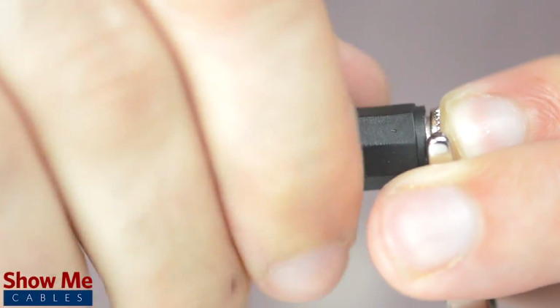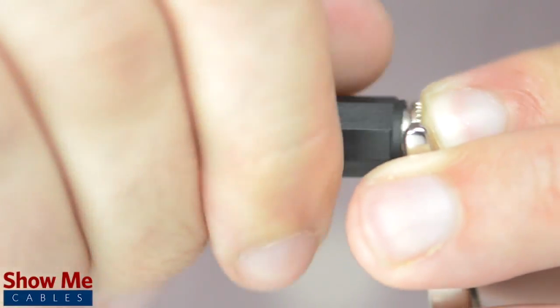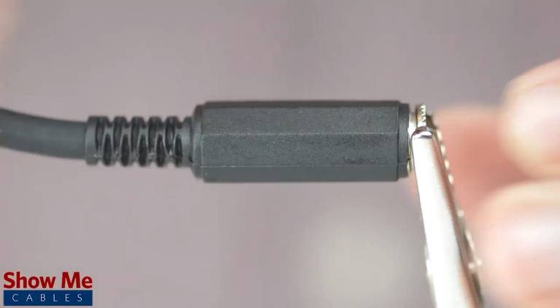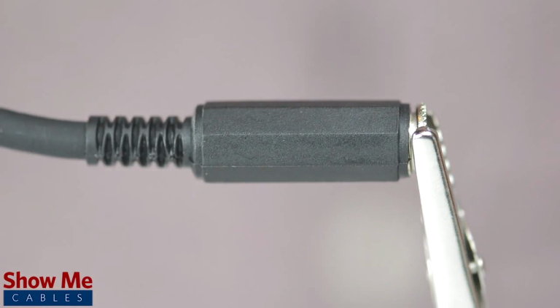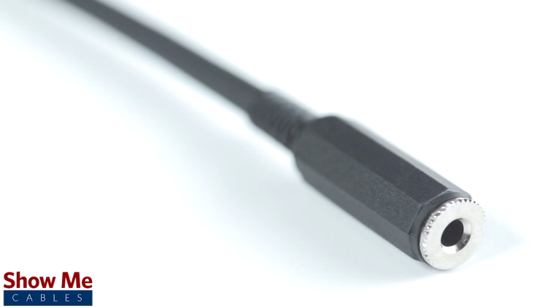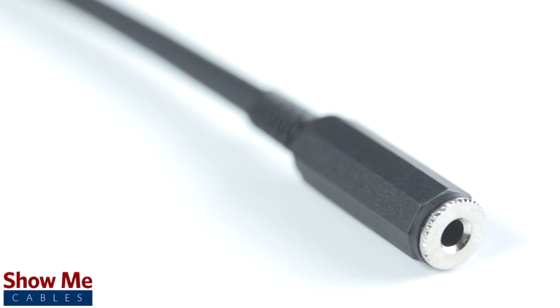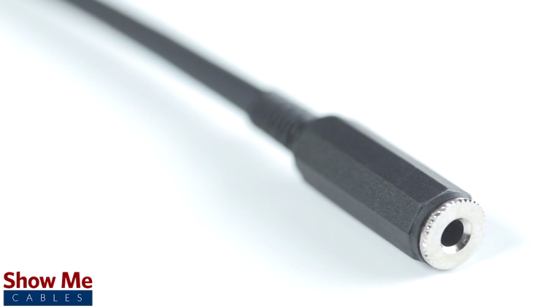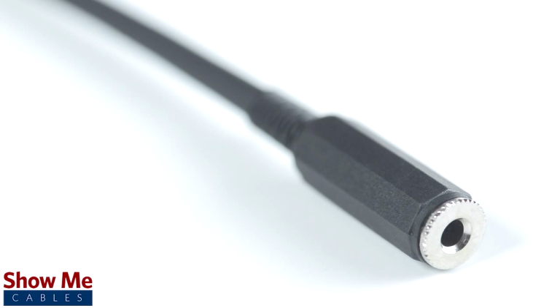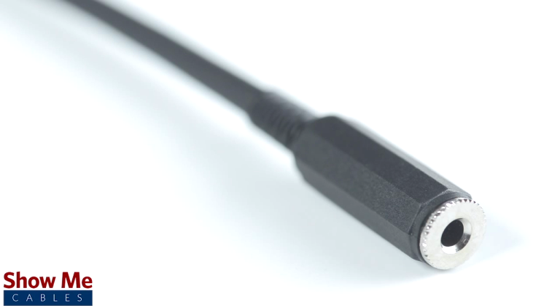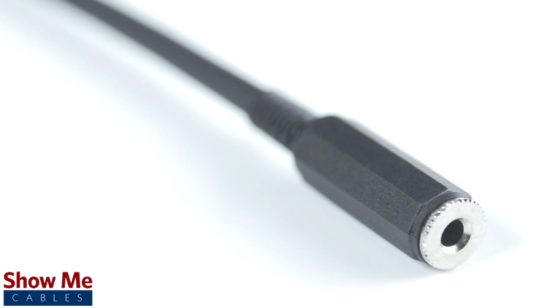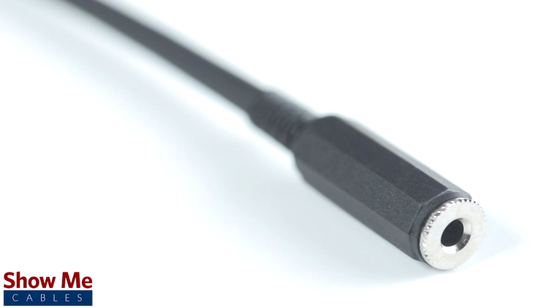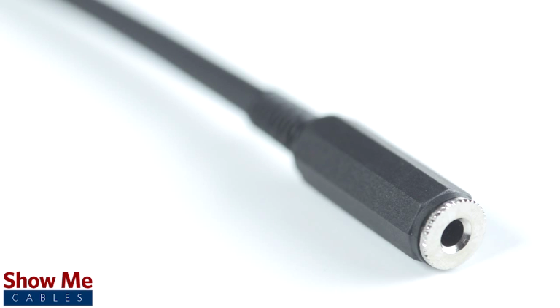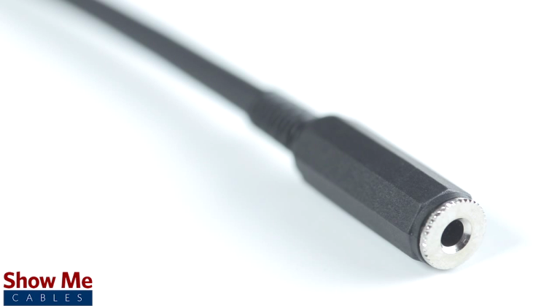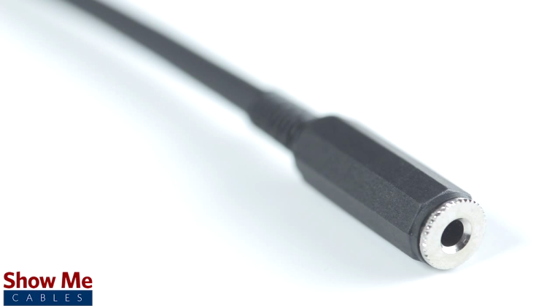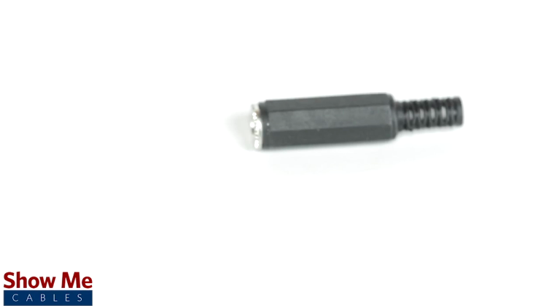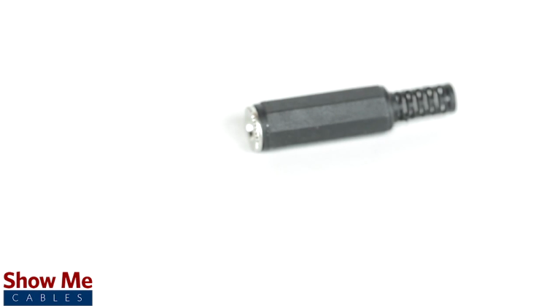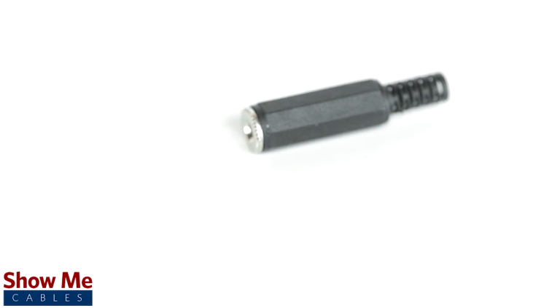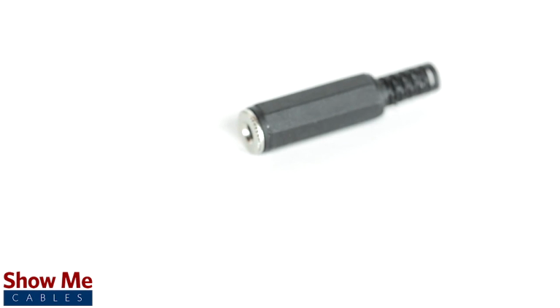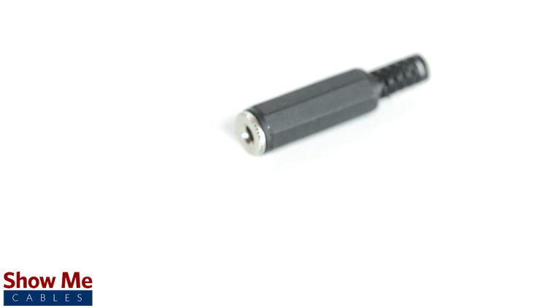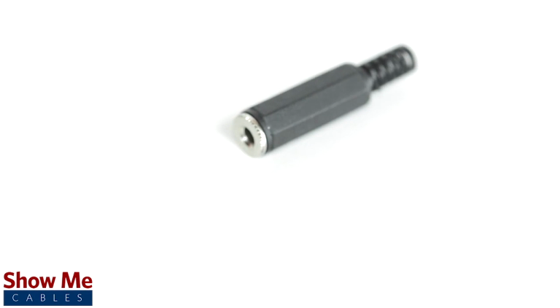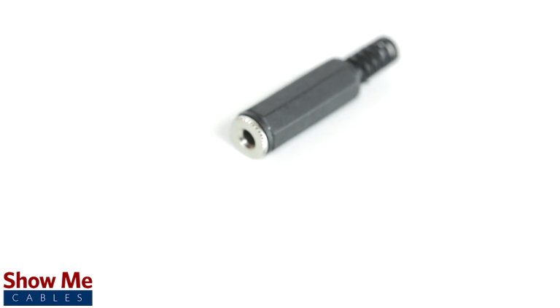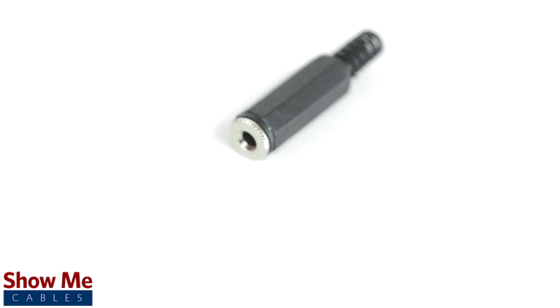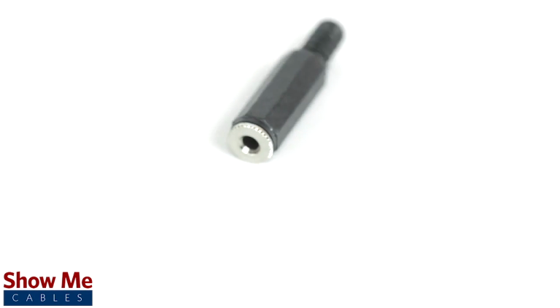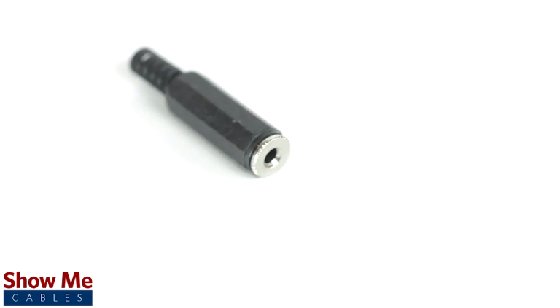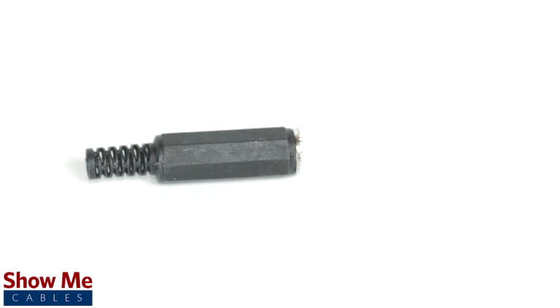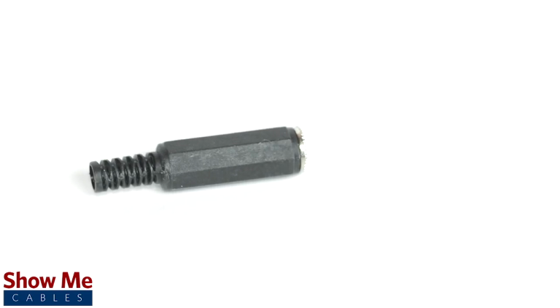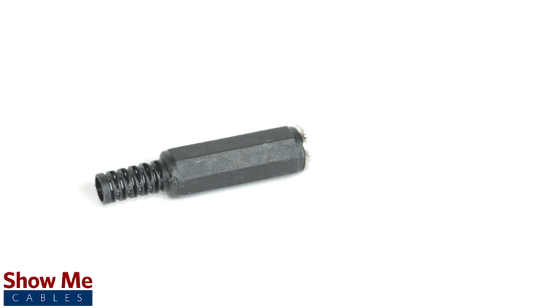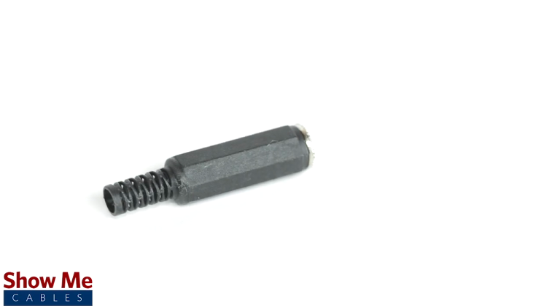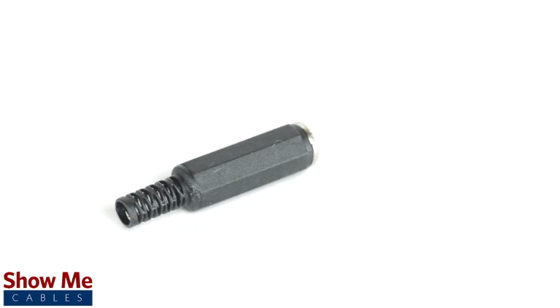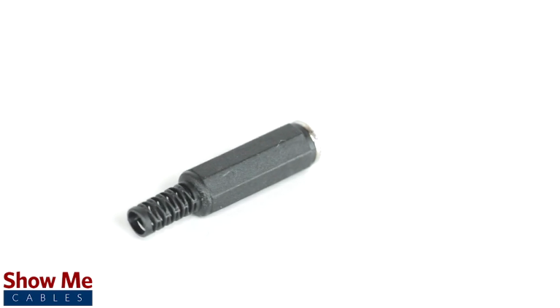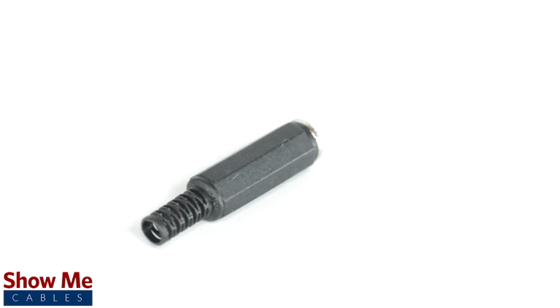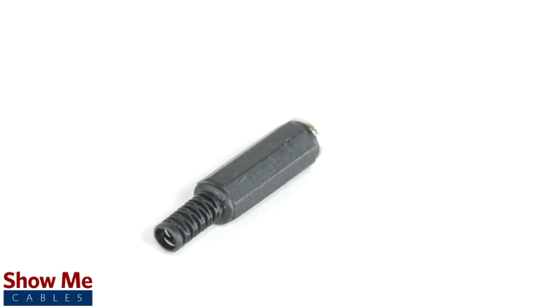Congratulations, you have successfully soldered the 3.5mm connector. For all of your cable and connector needs, choose ShowMeCables.